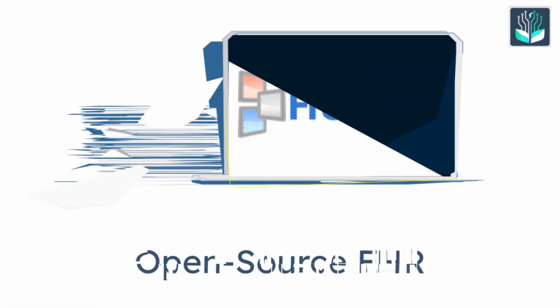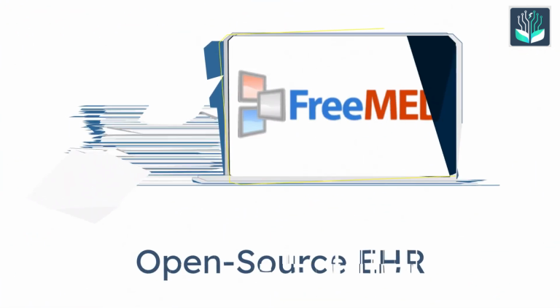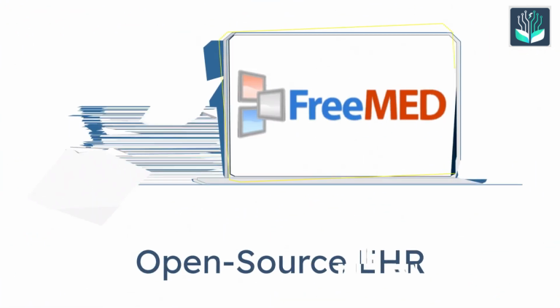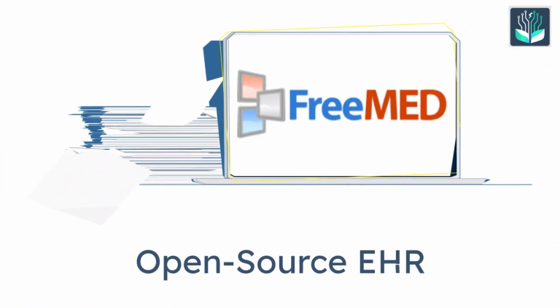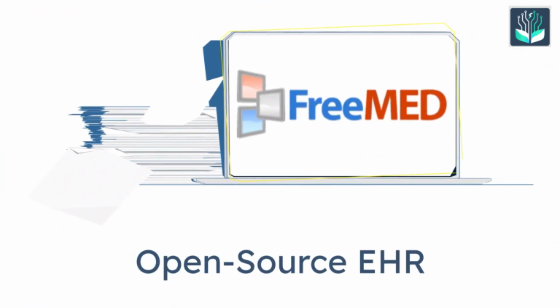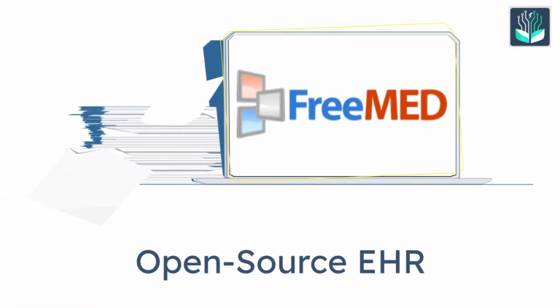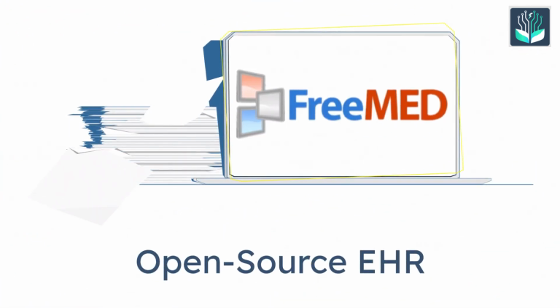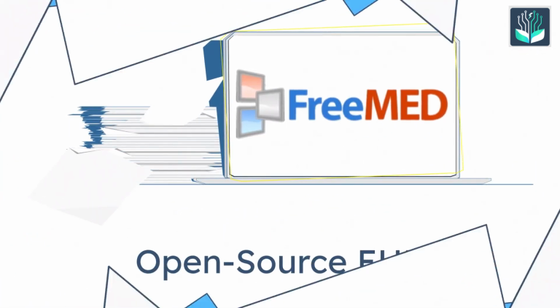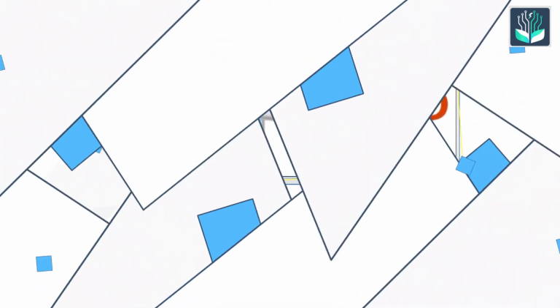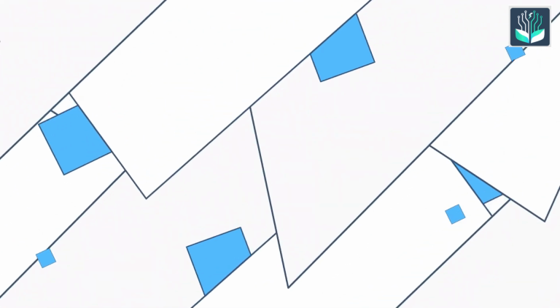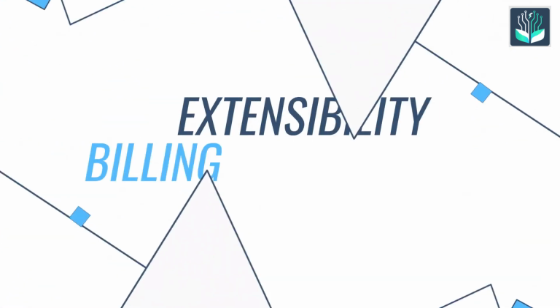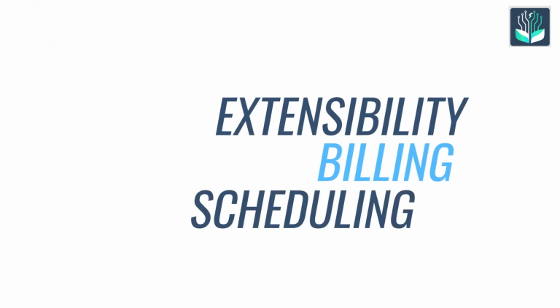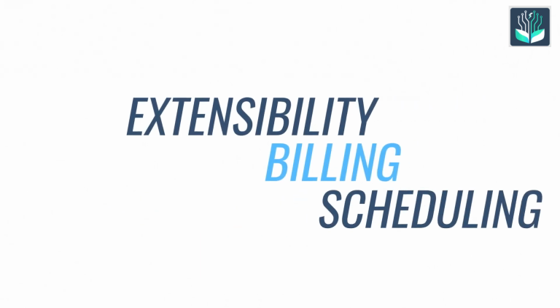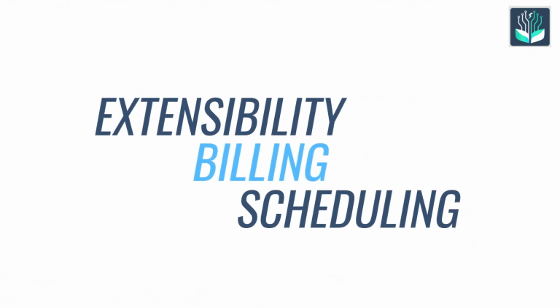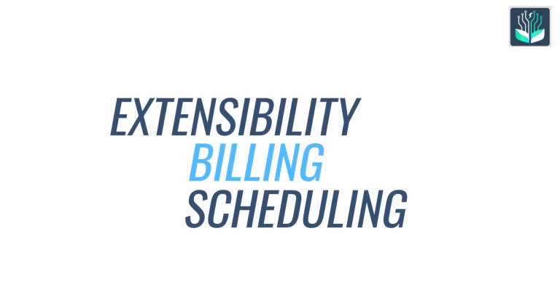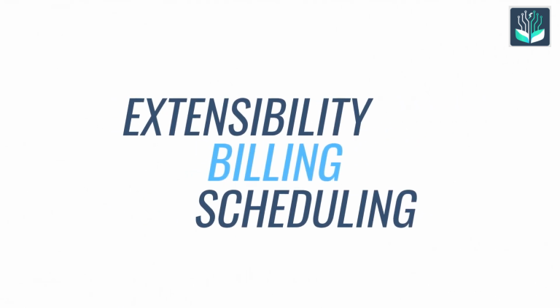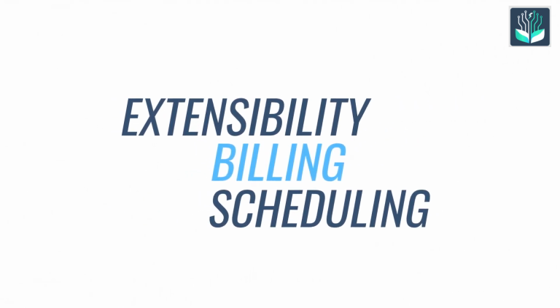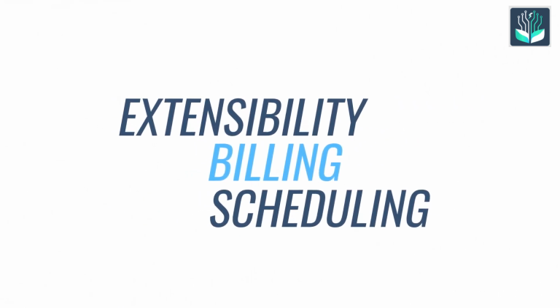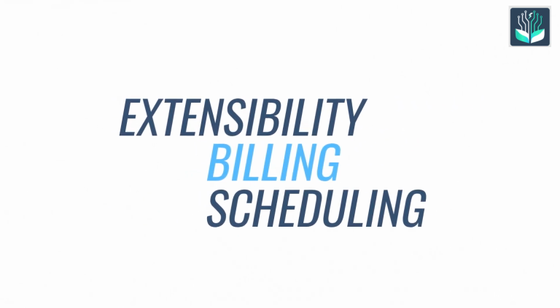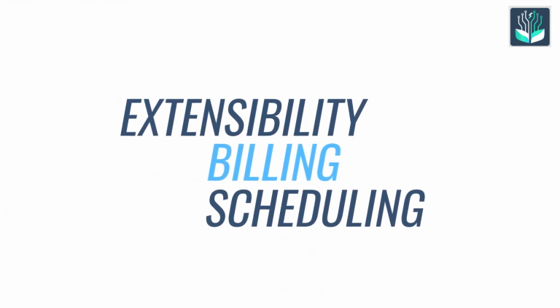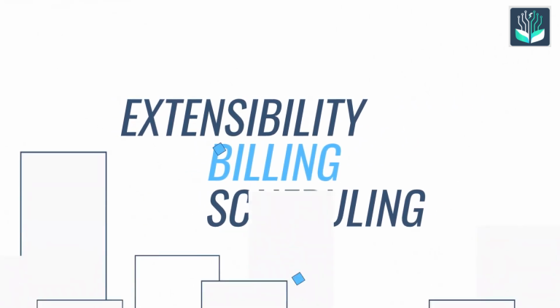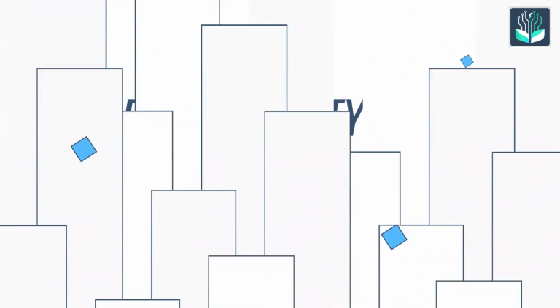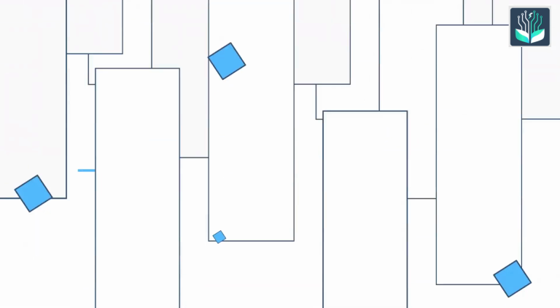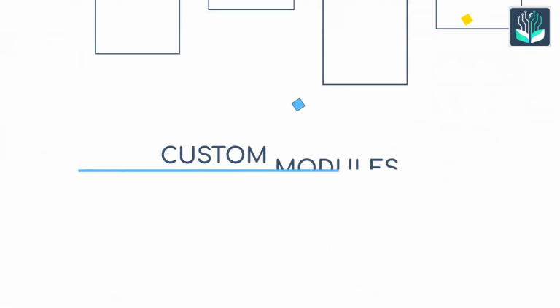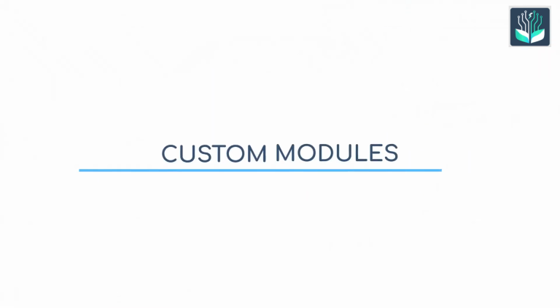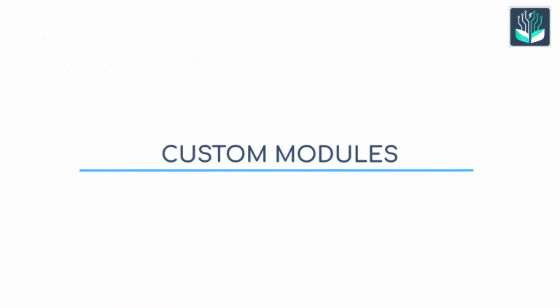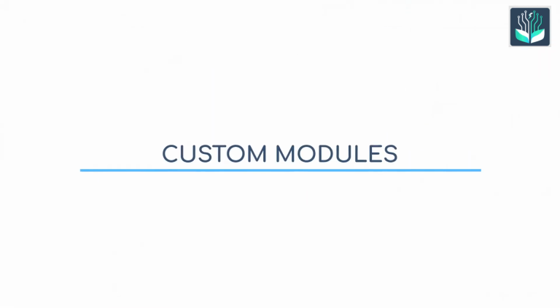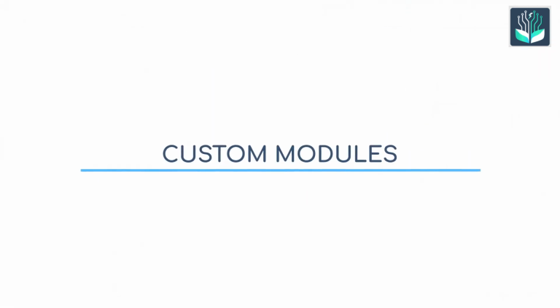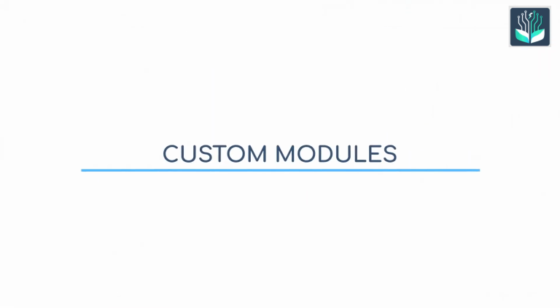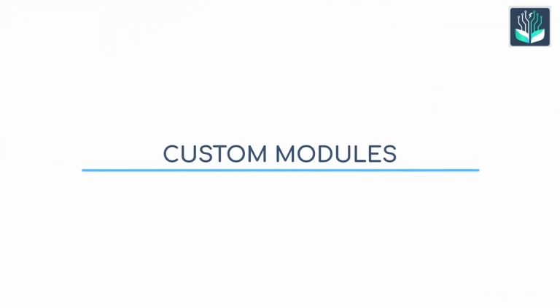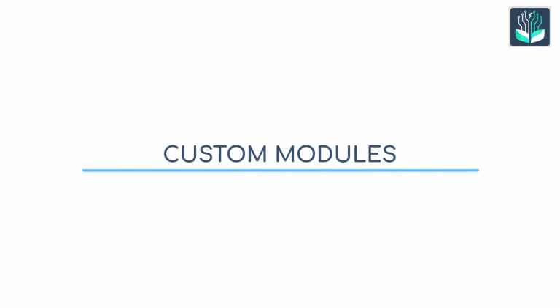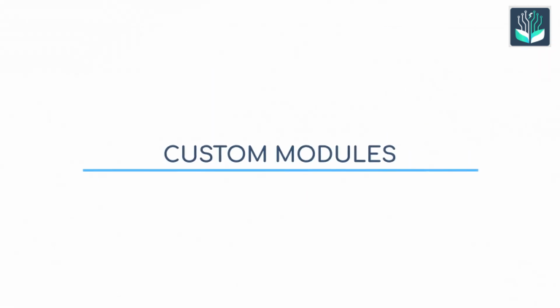FreeMed, an open-source EHR with a focus on extensibility. It supports billing, scheduling, and custom modules for clinics of all sizes.